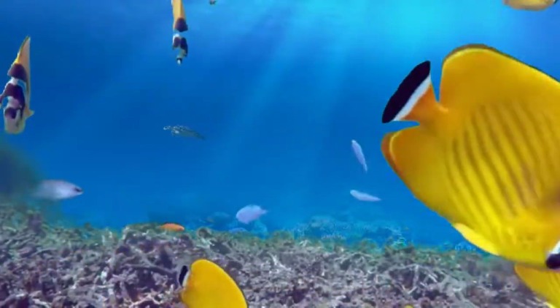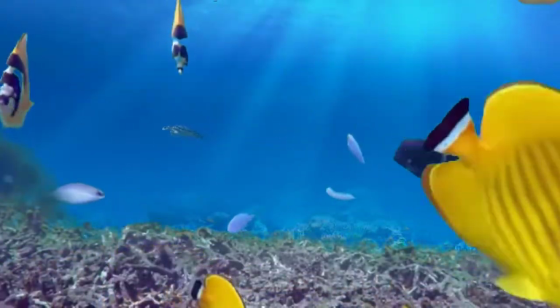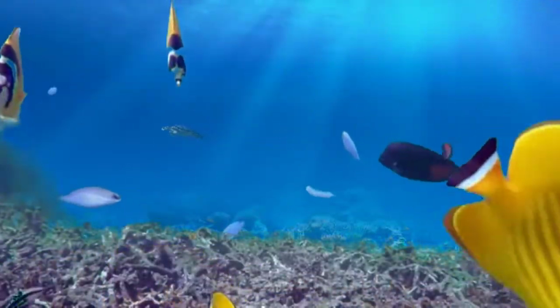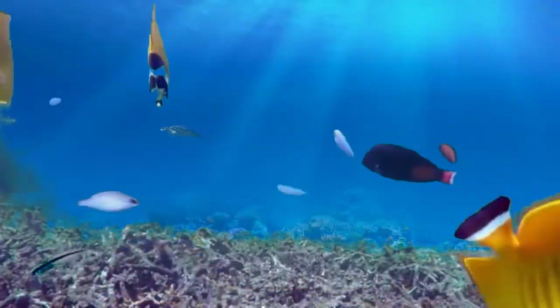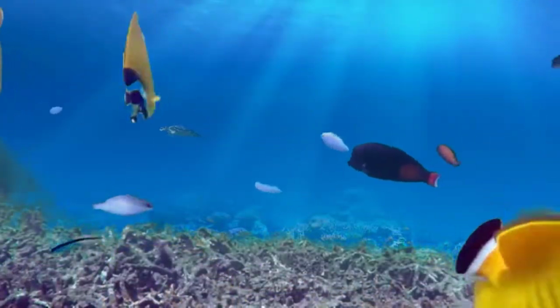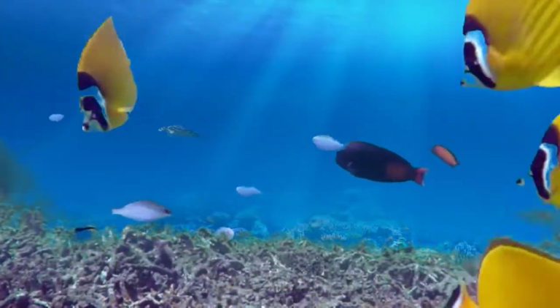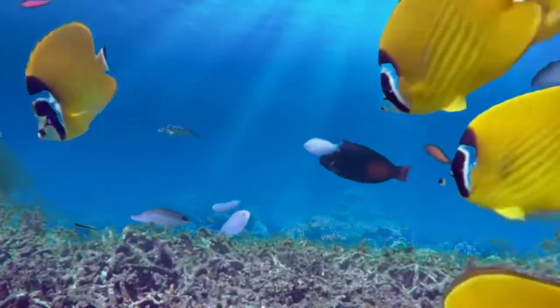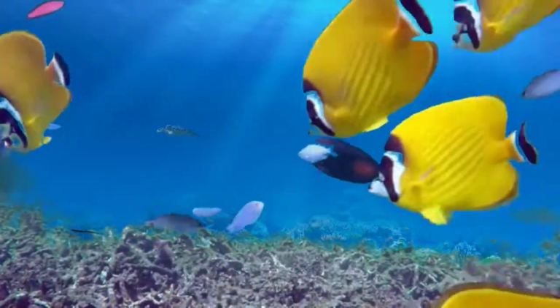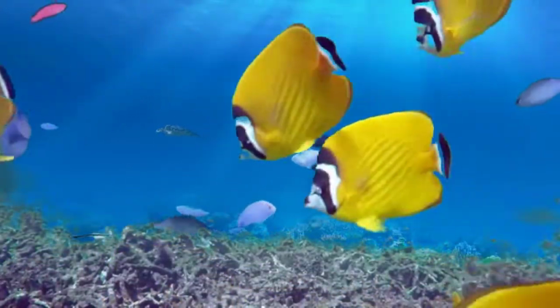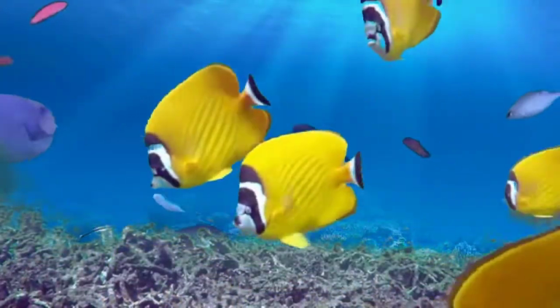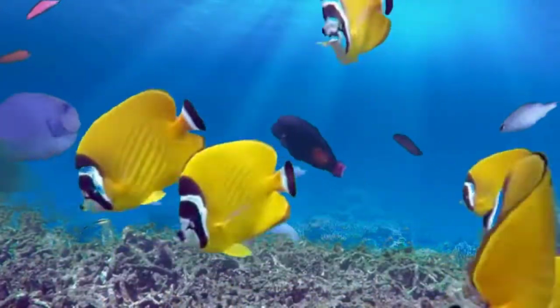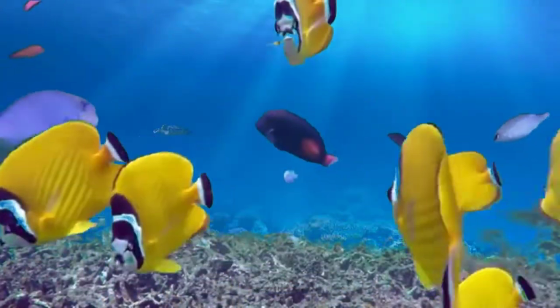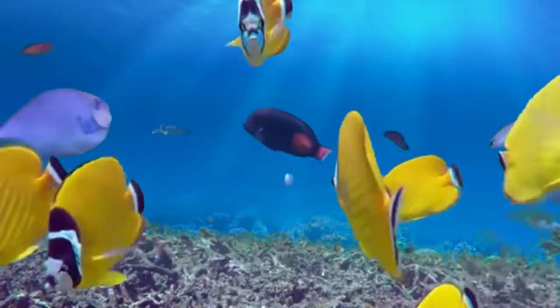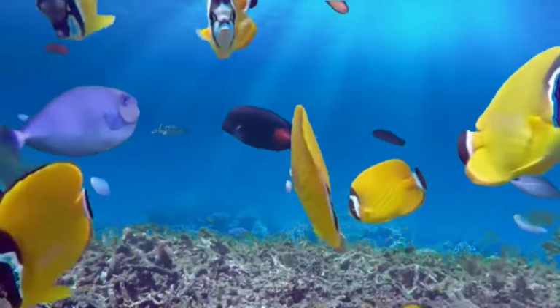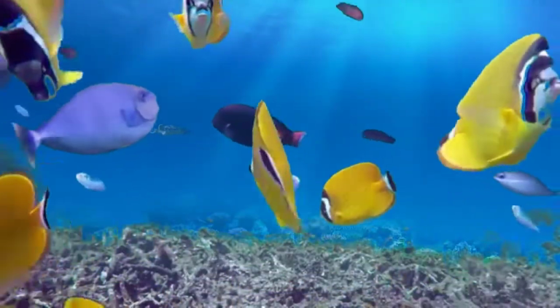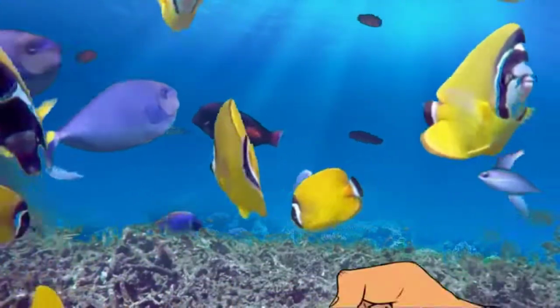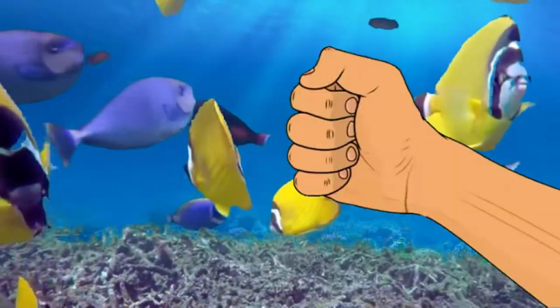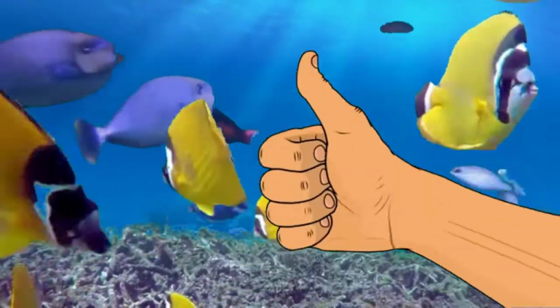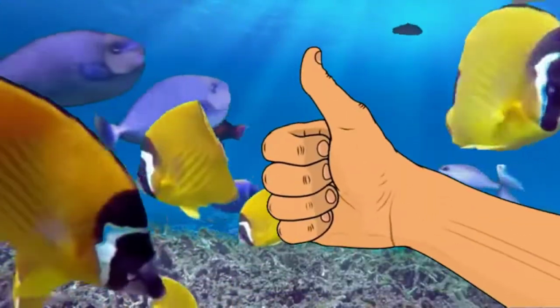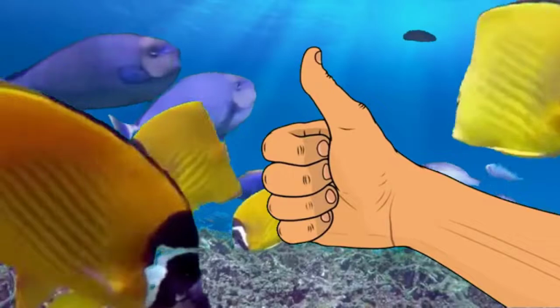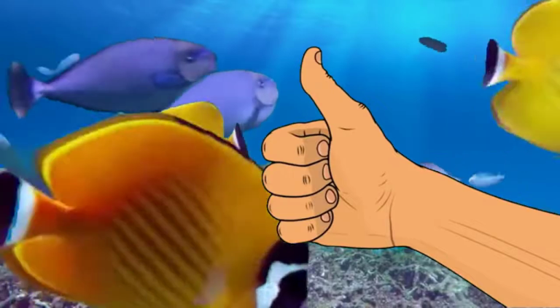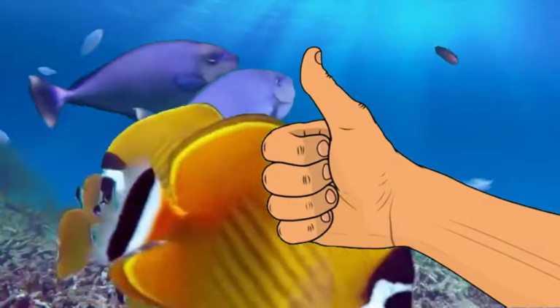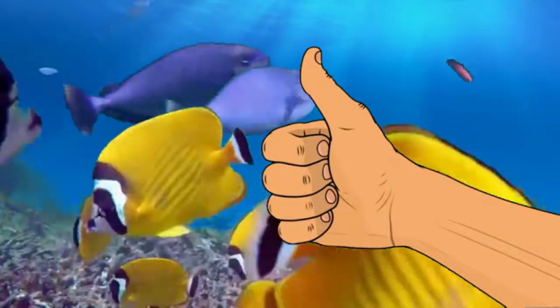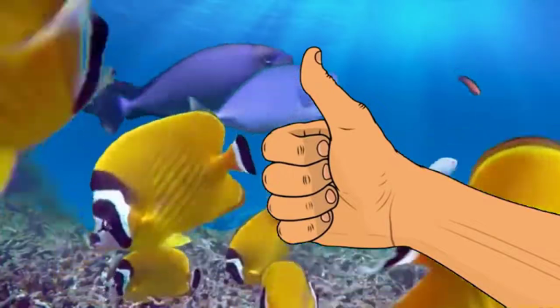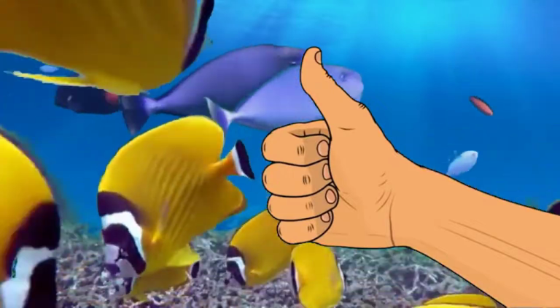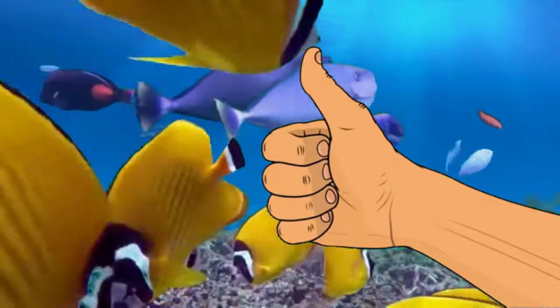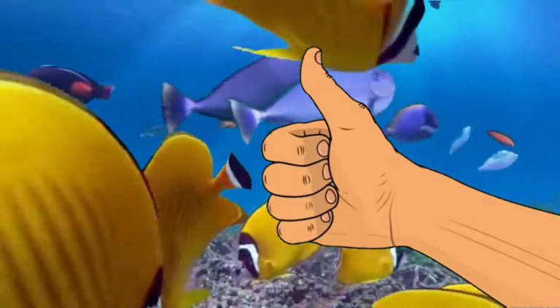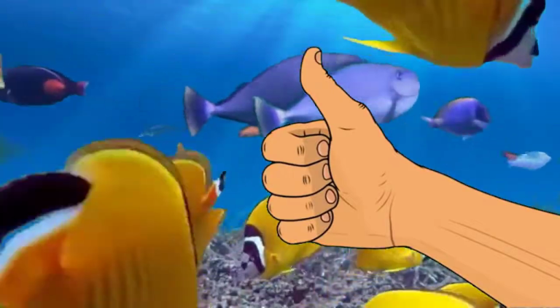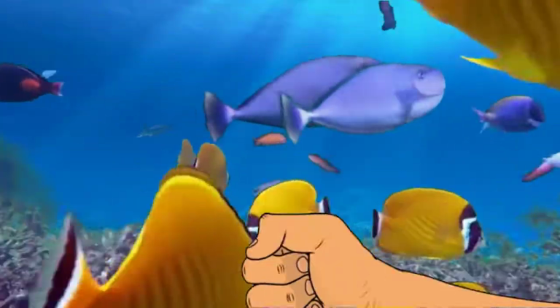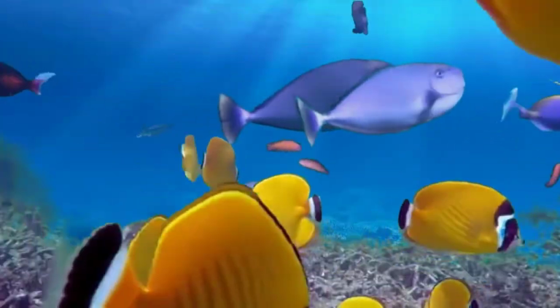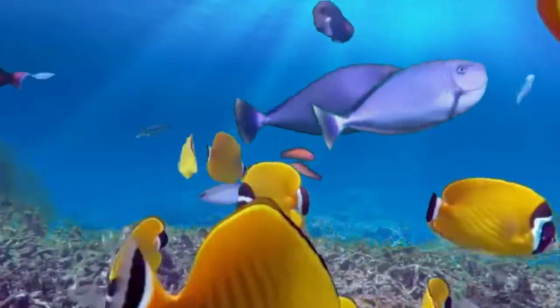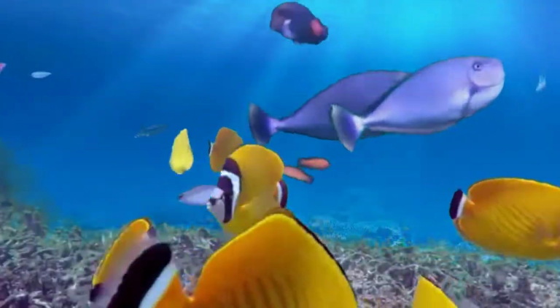If you liked the video, give it a thumbs up and share with a friend. Thank you for being part of the Corallist community.